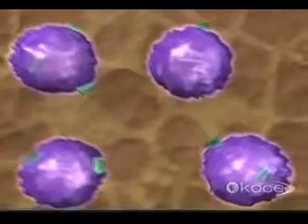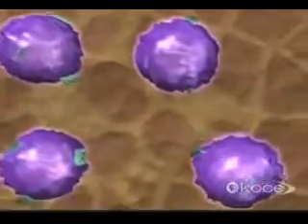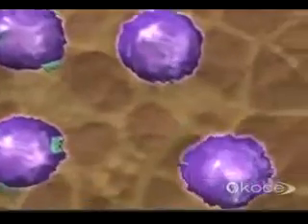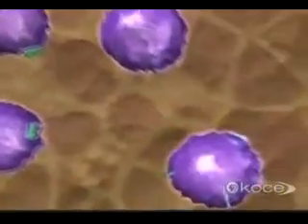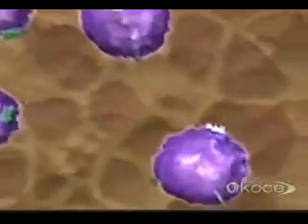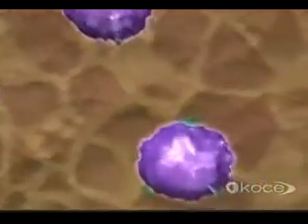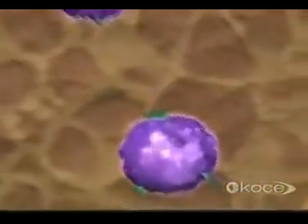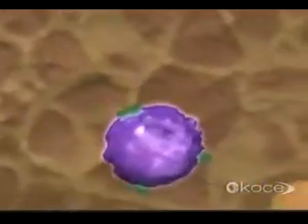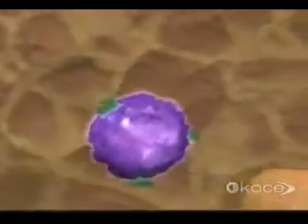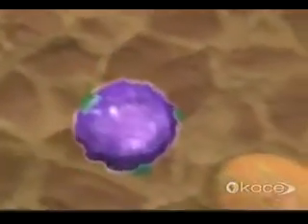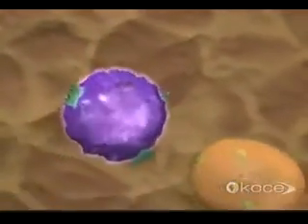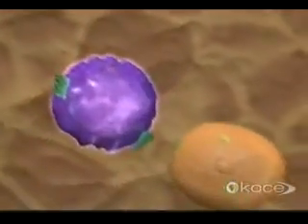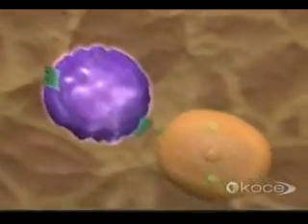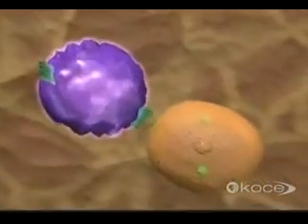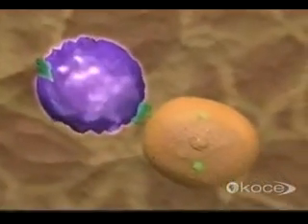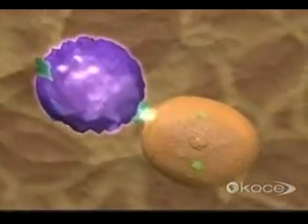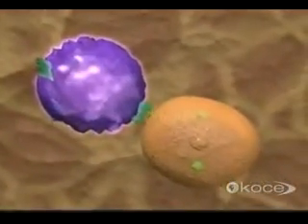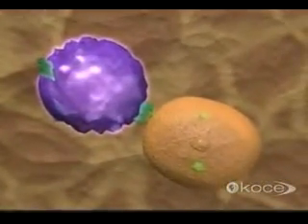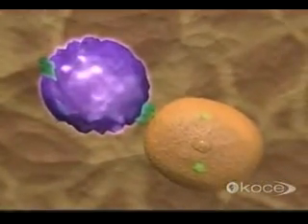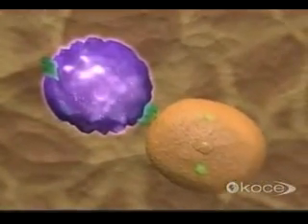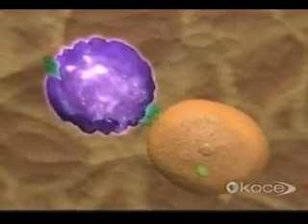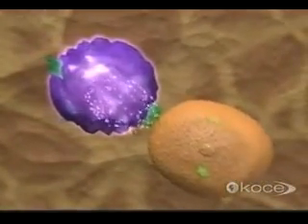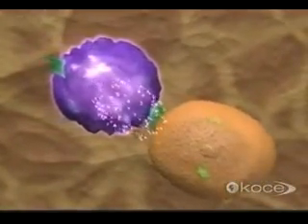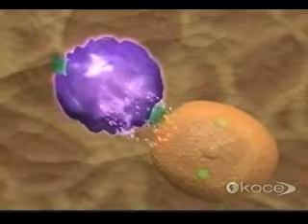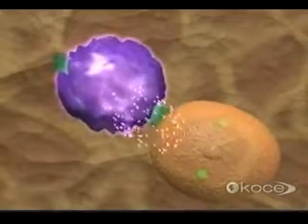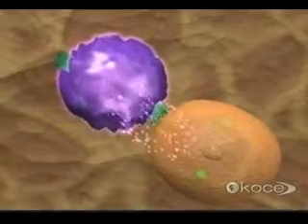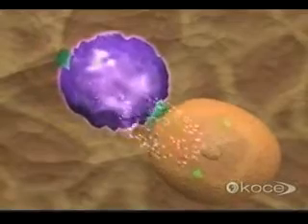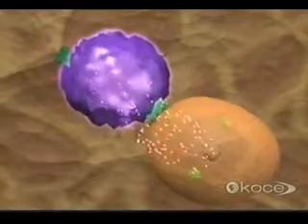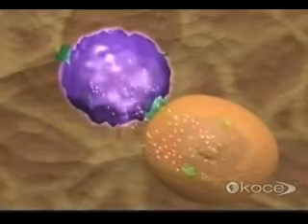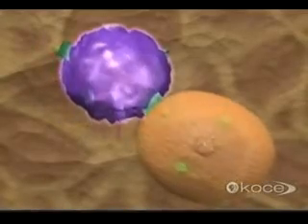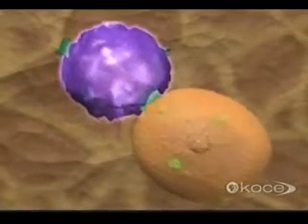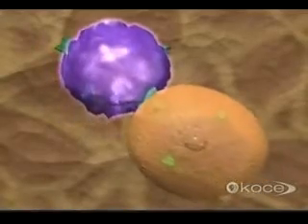When killer cells dock with an infected cell, they bombard it with lethal toxins, then move on in search of other targets.